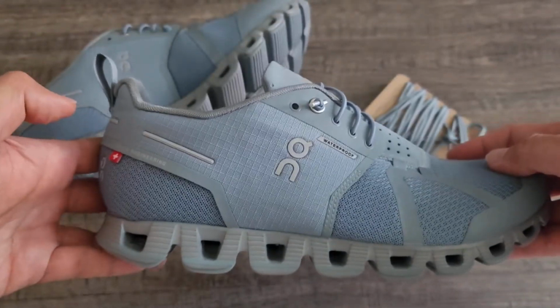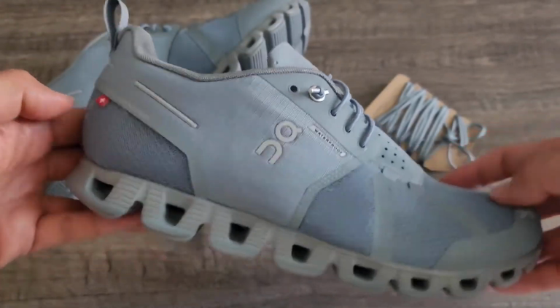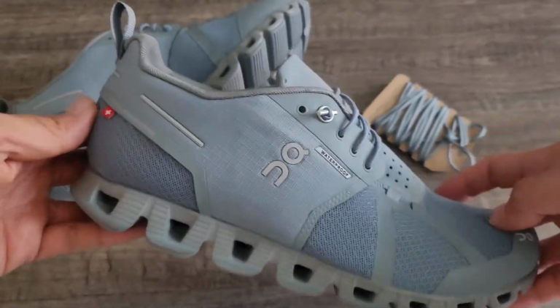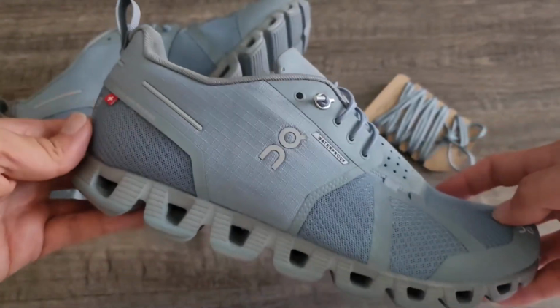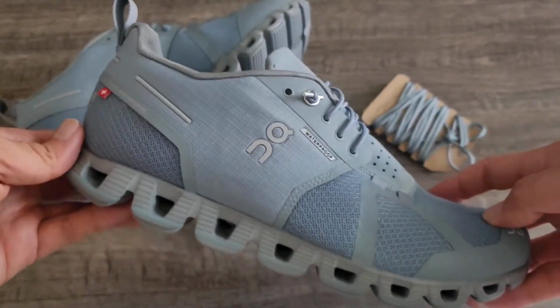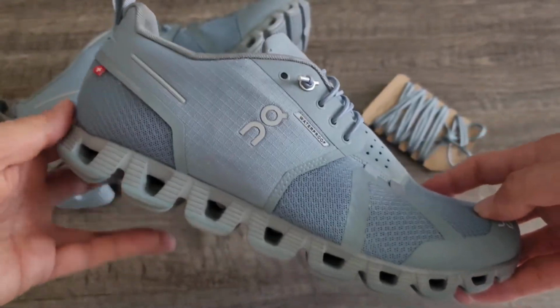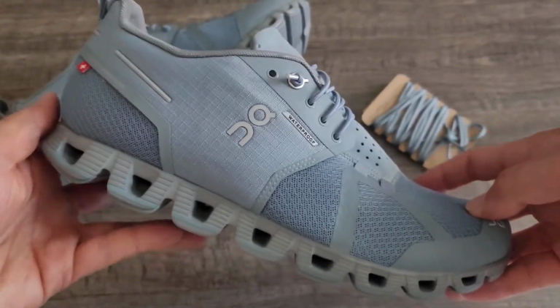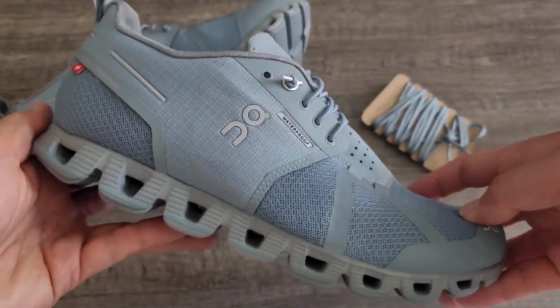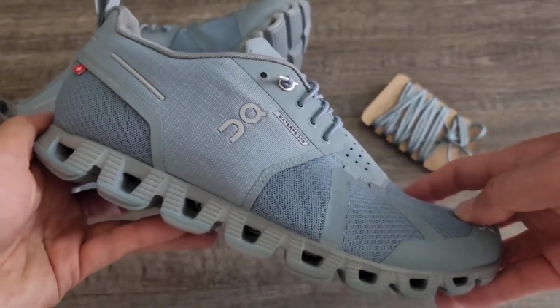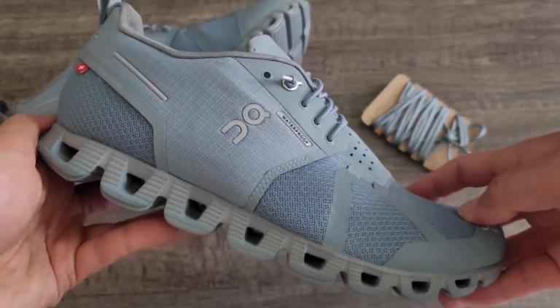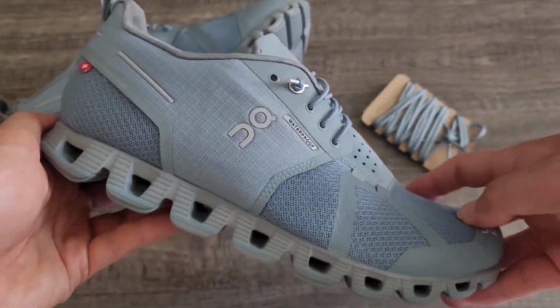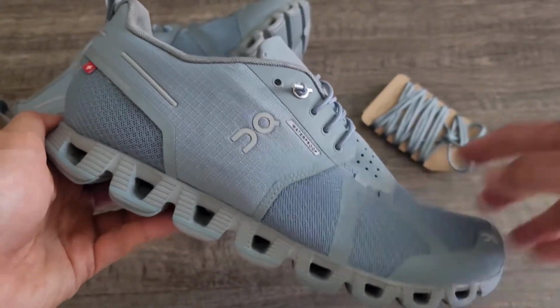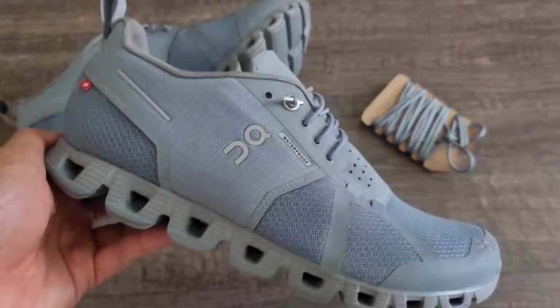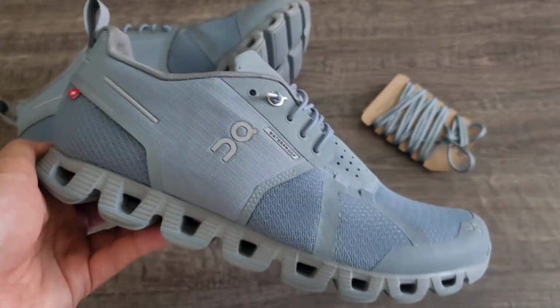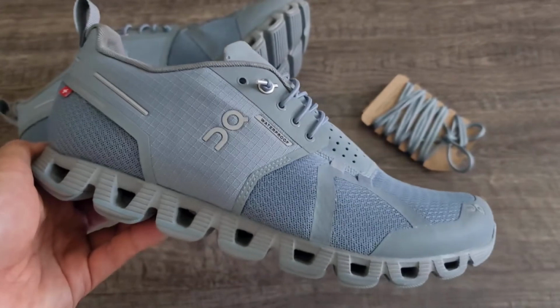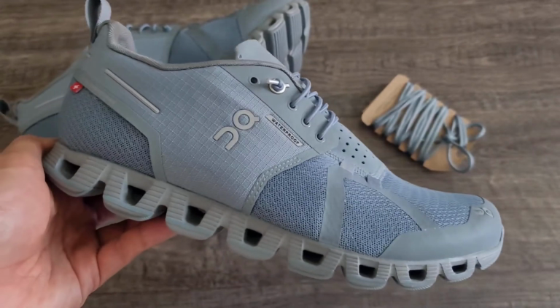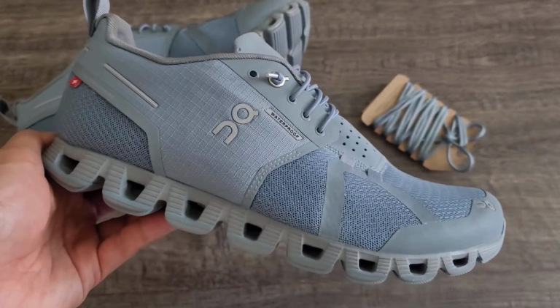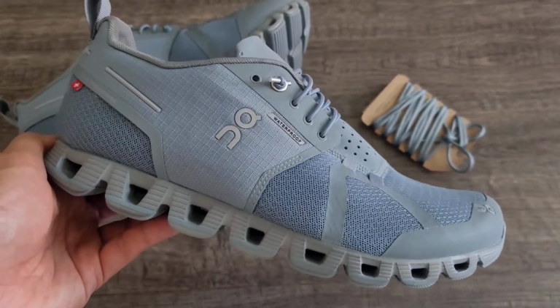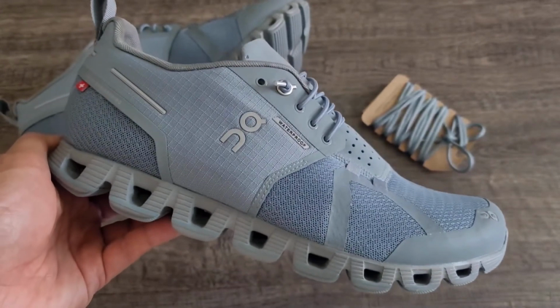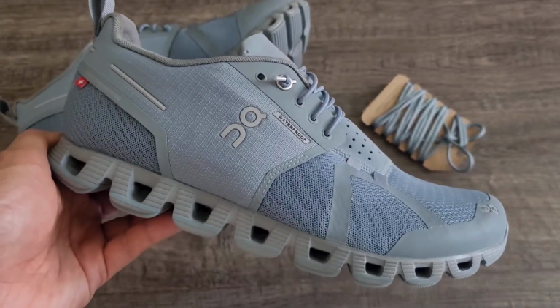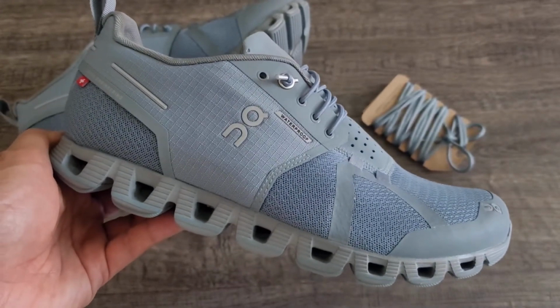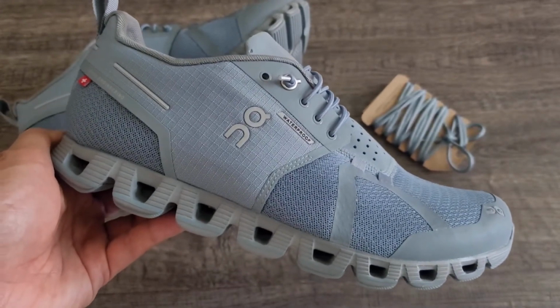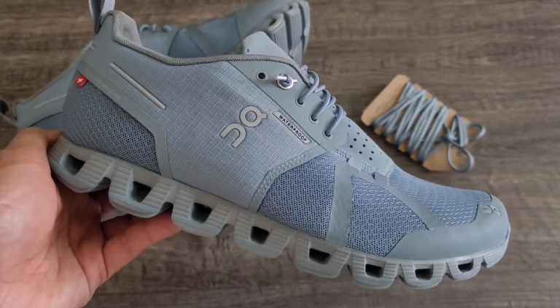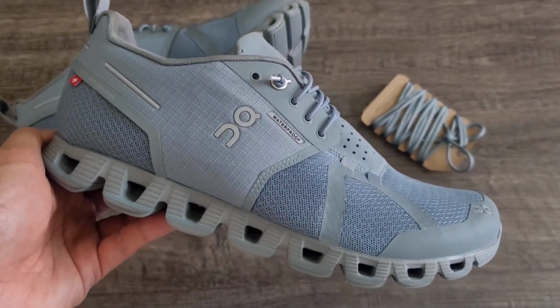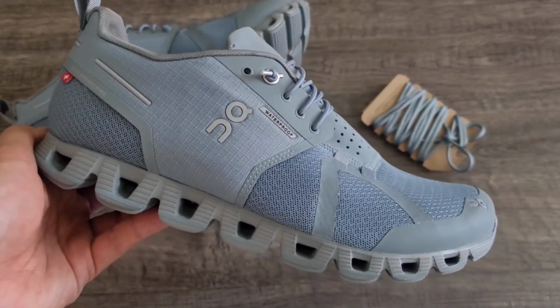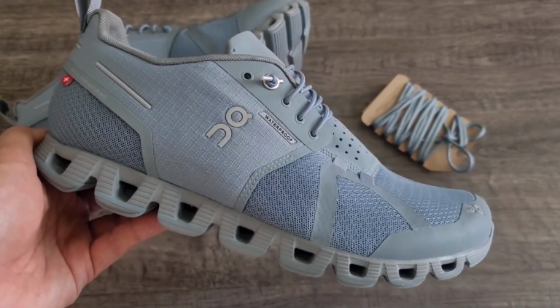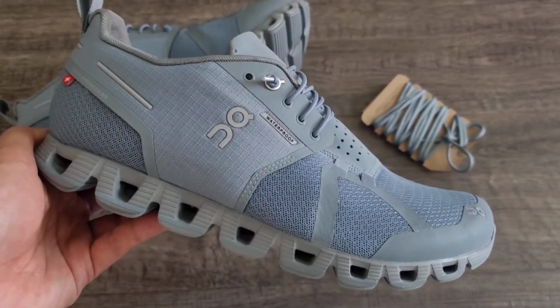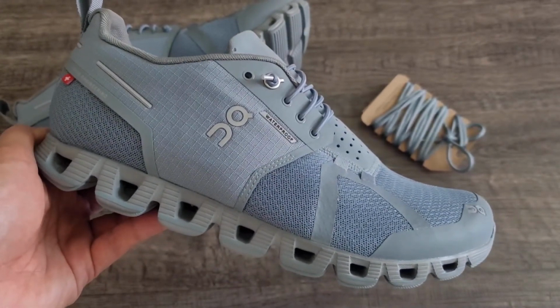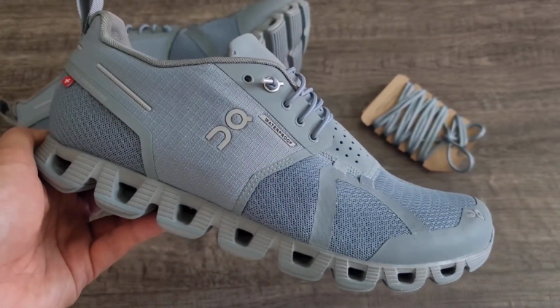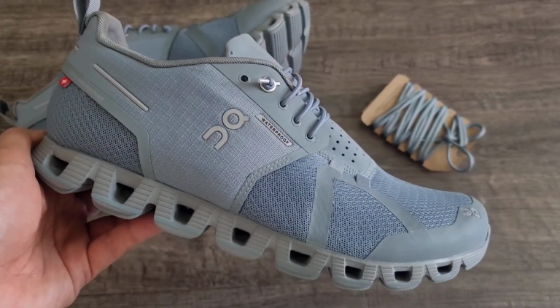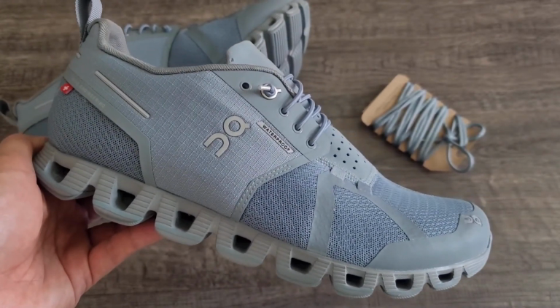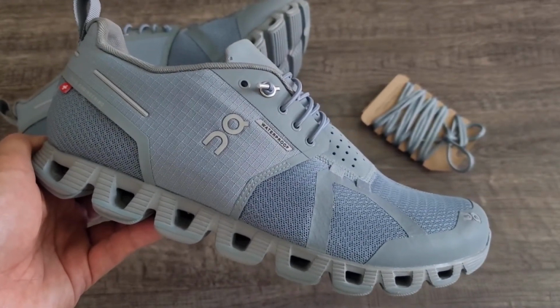I'll put a link down in the description below — a really nice waterproof shoe if you're looking for that.